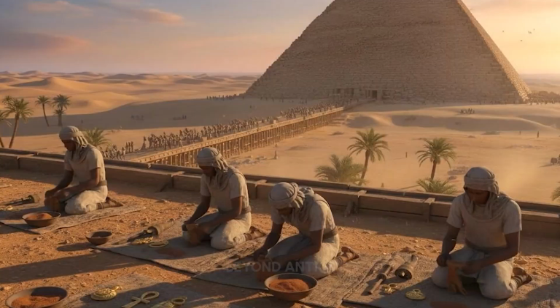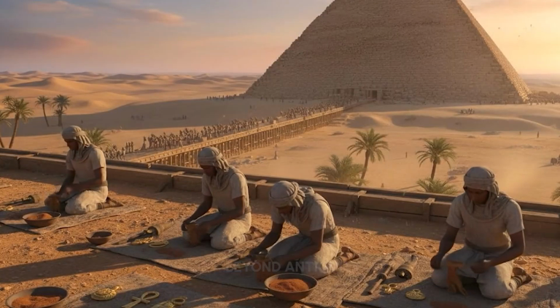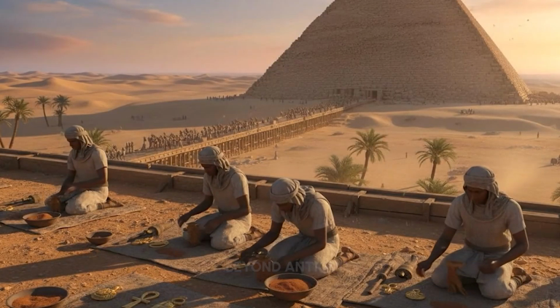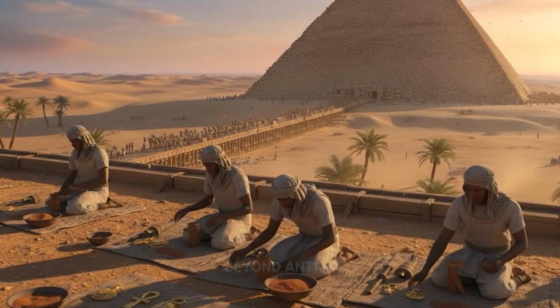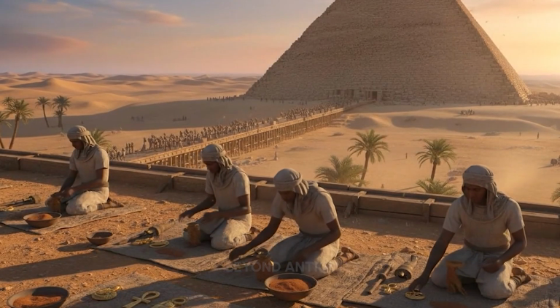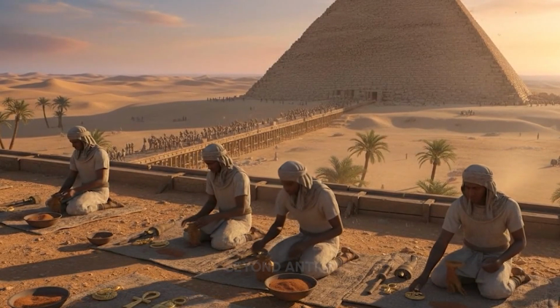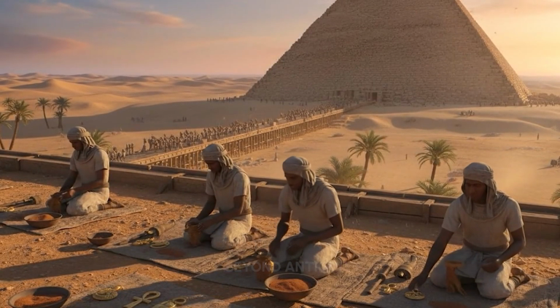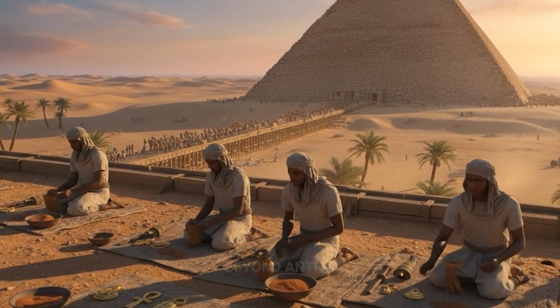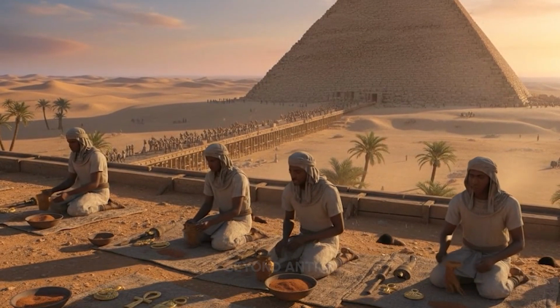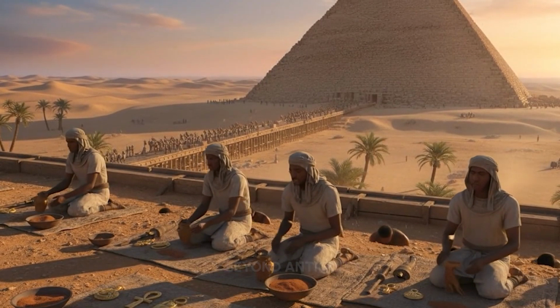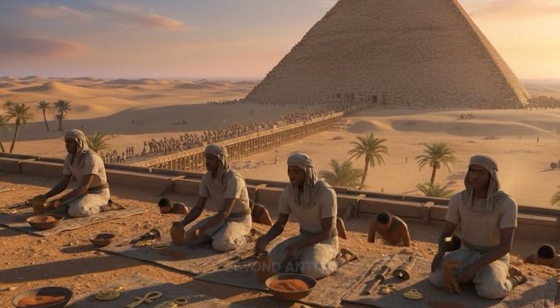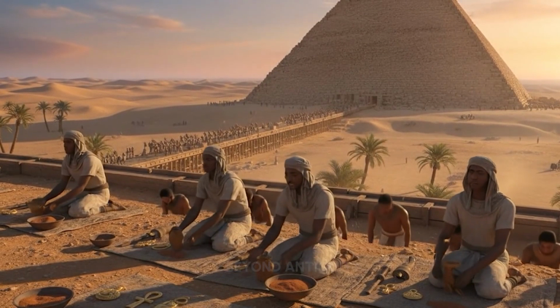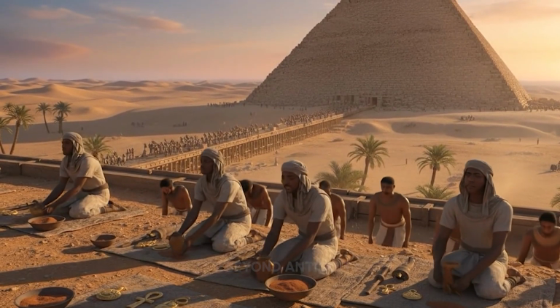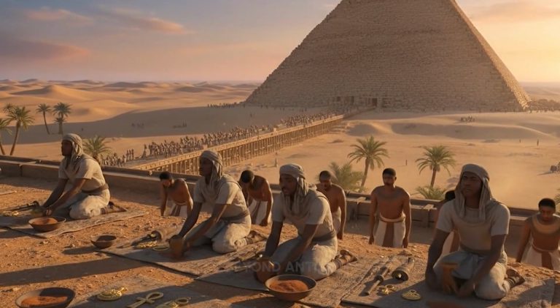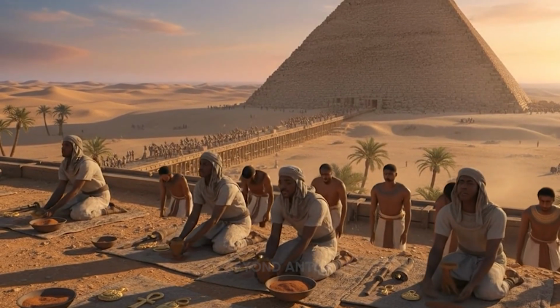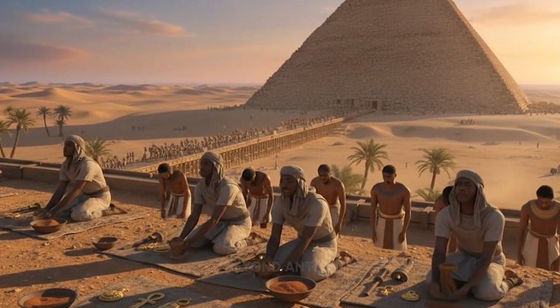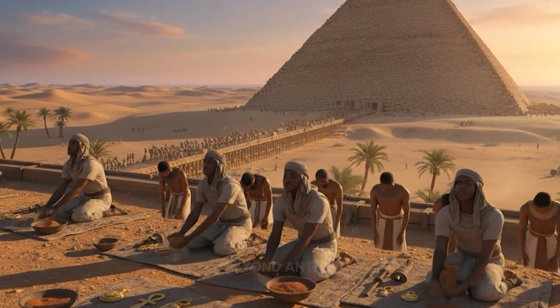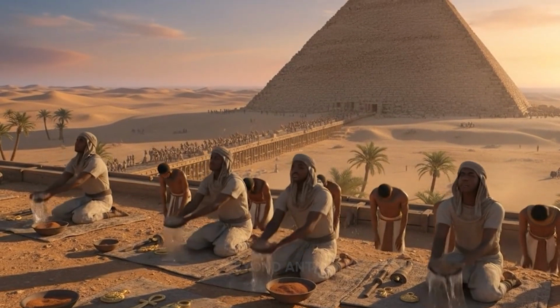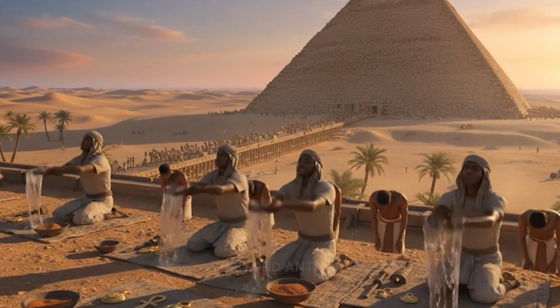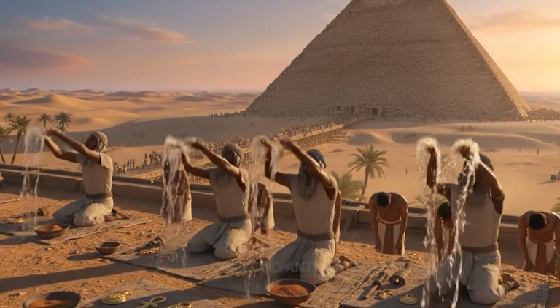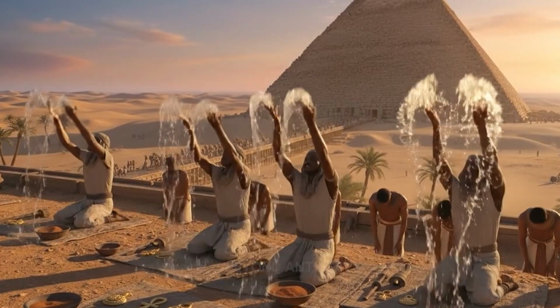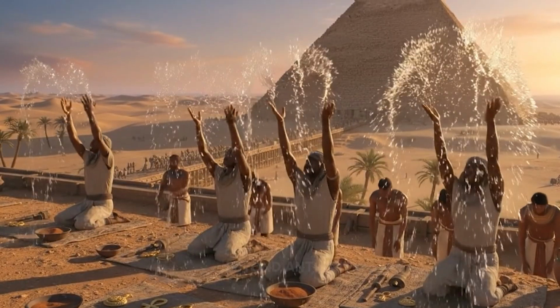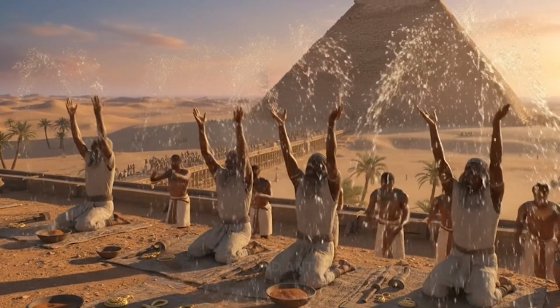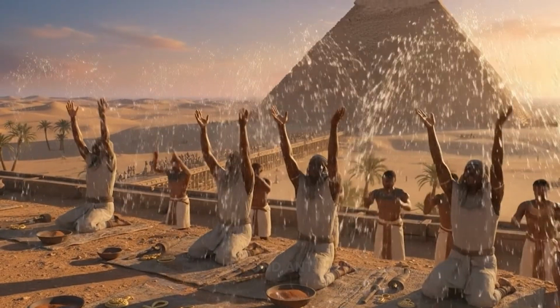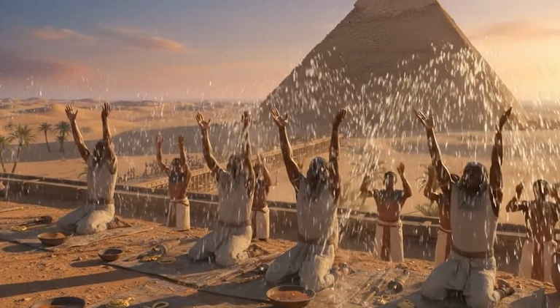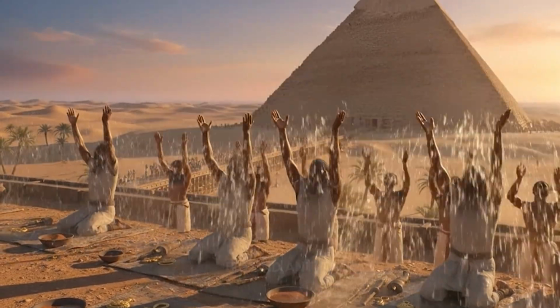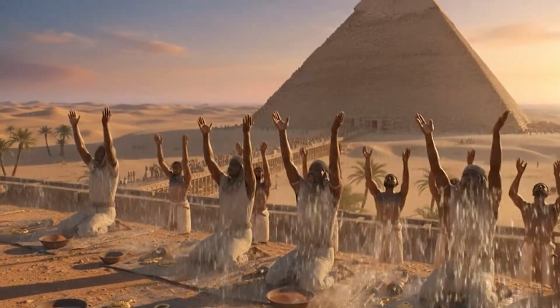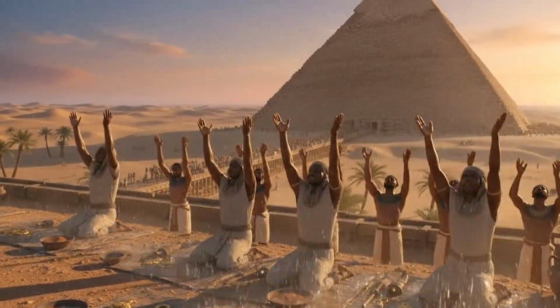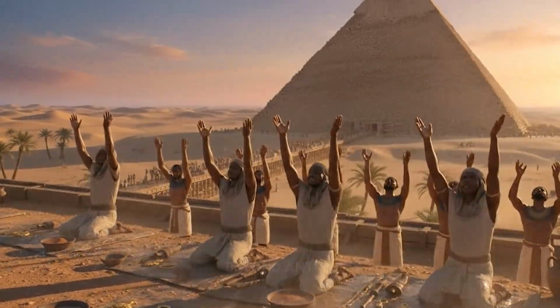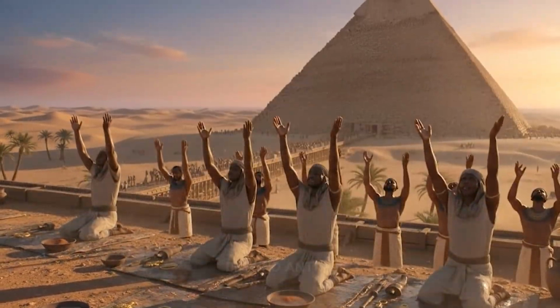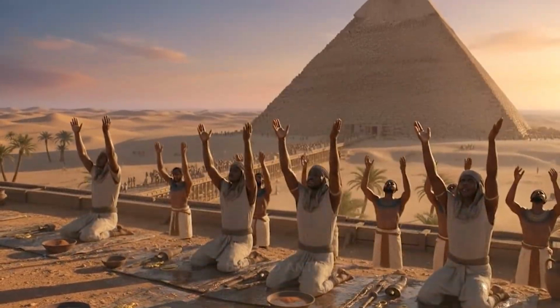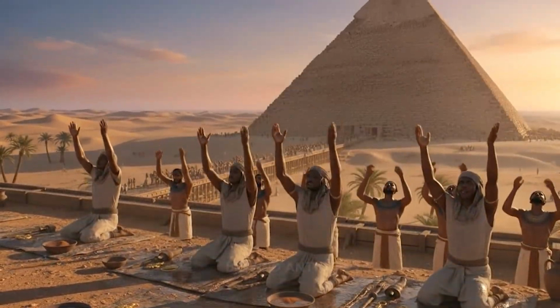Spirits of the deep sands retreat. By the blessed waters, these souls are protected.